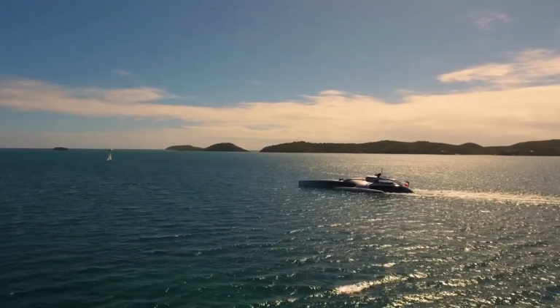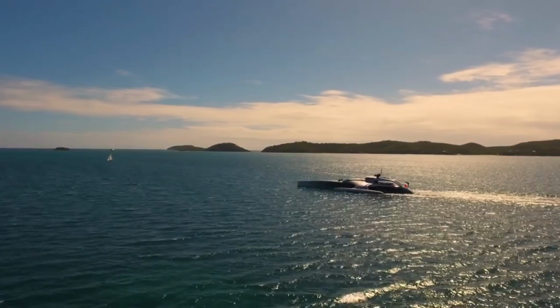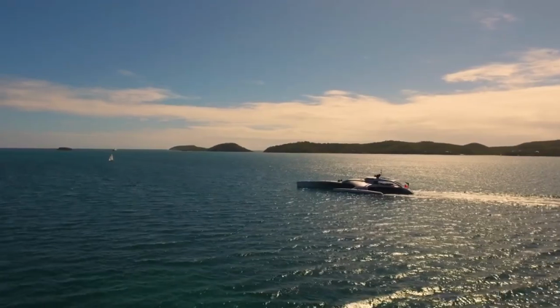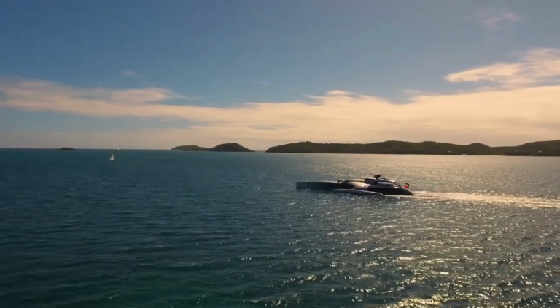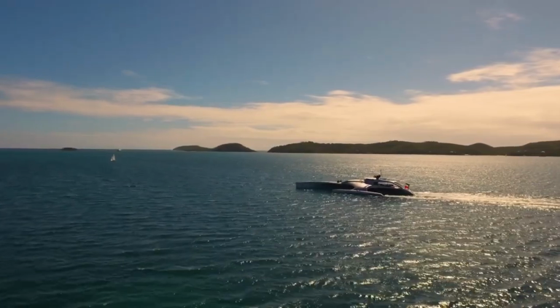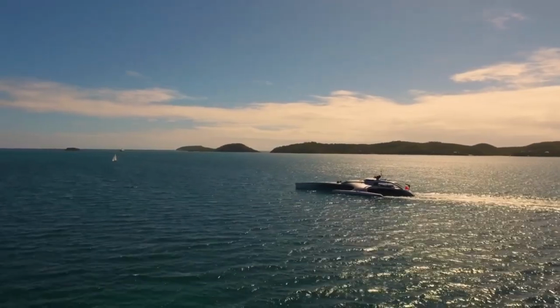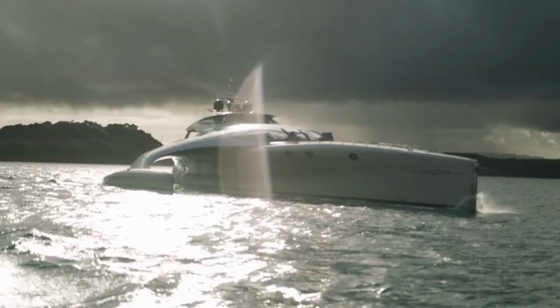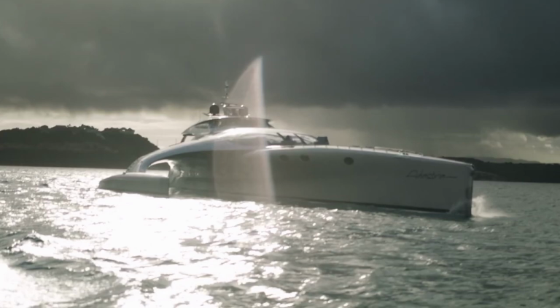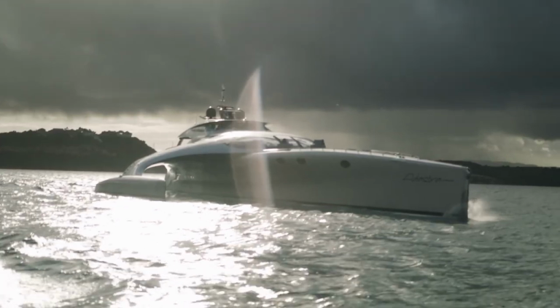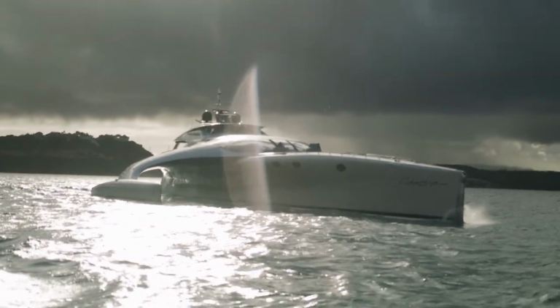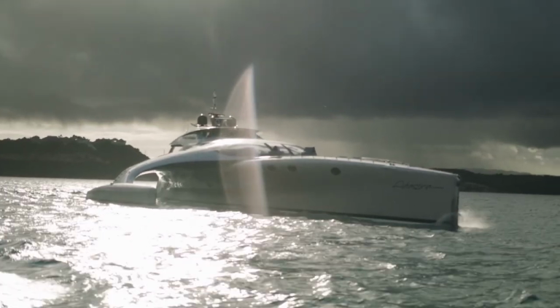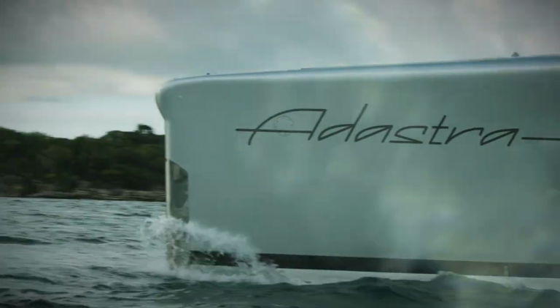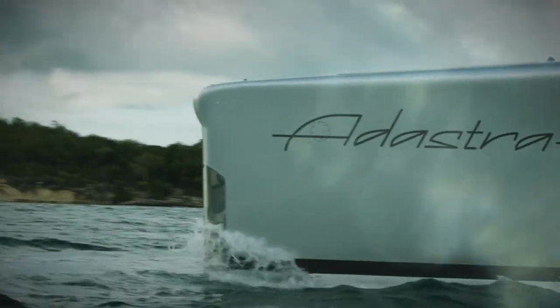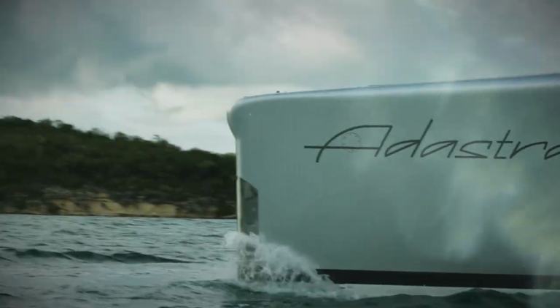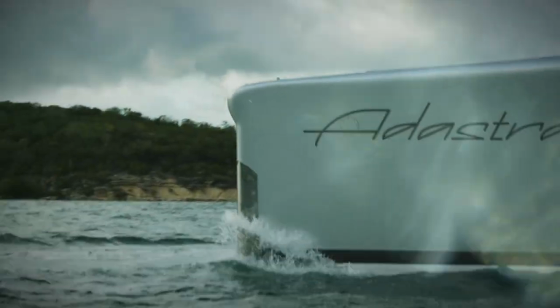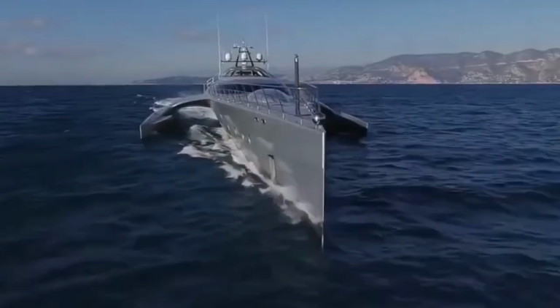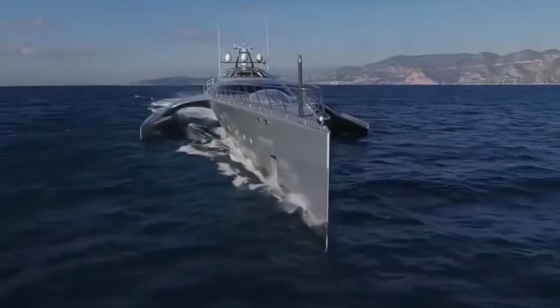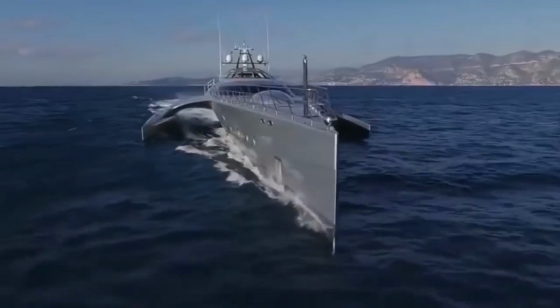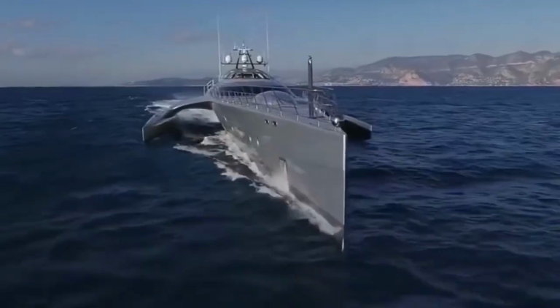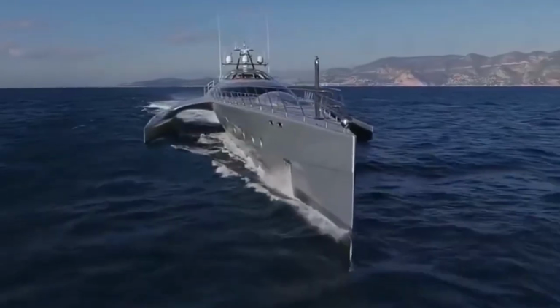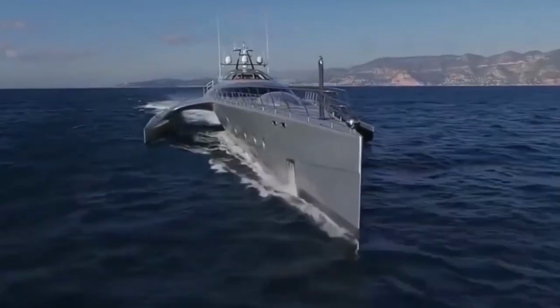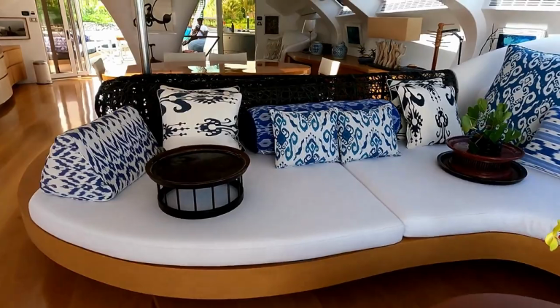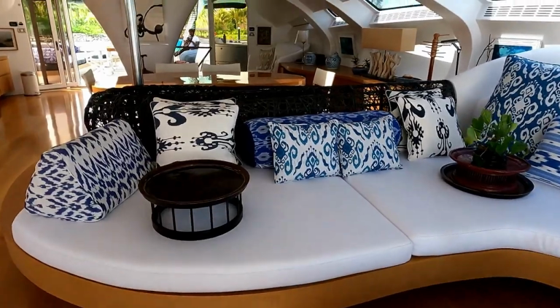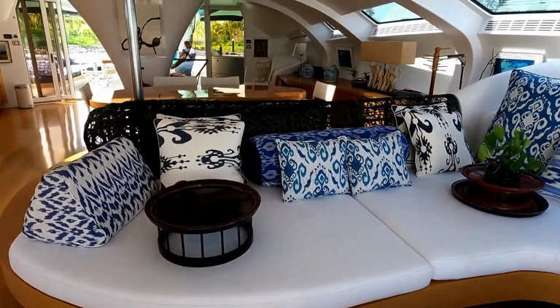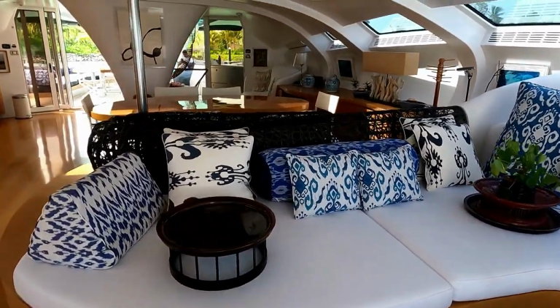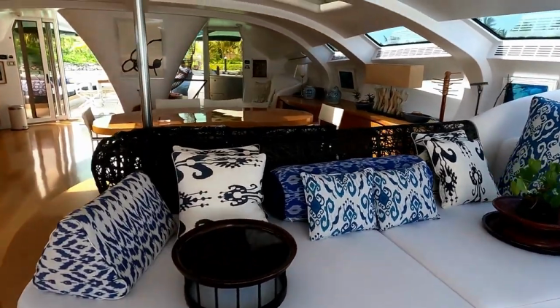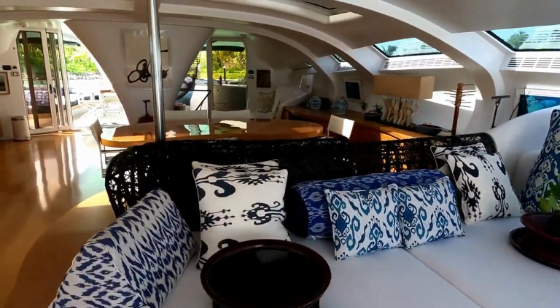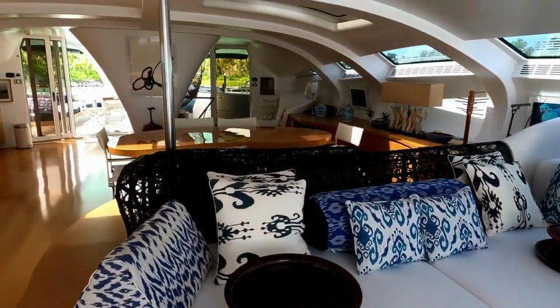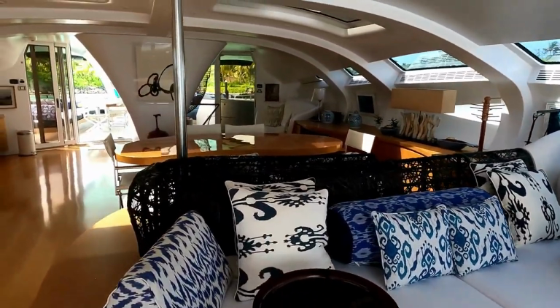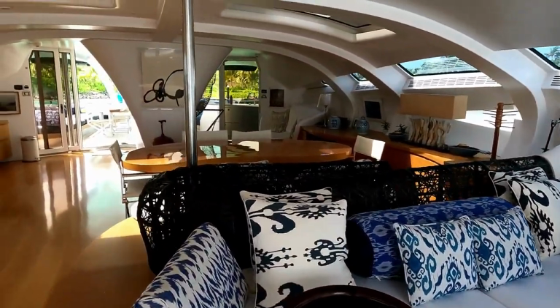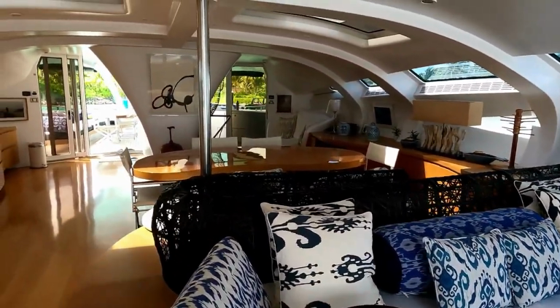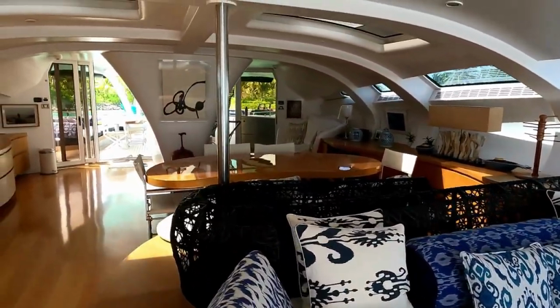In this video, we will be taking a look at all the details this unique trimaran yacht has to offer, so make sure to keep watching.